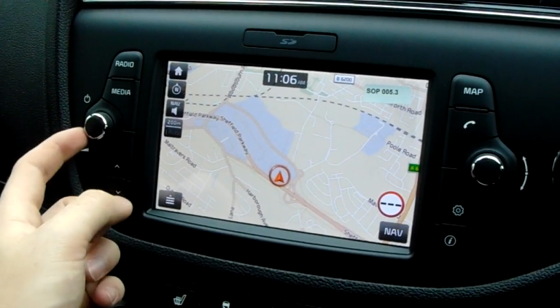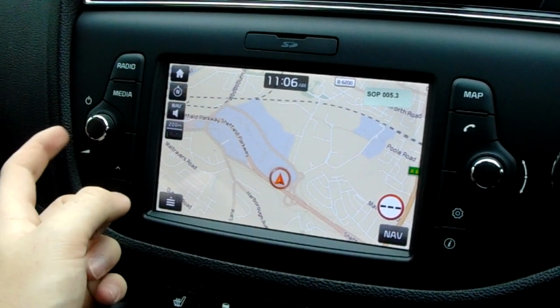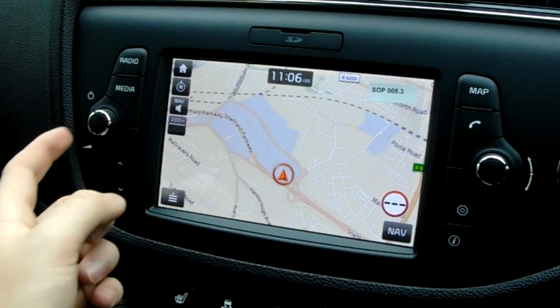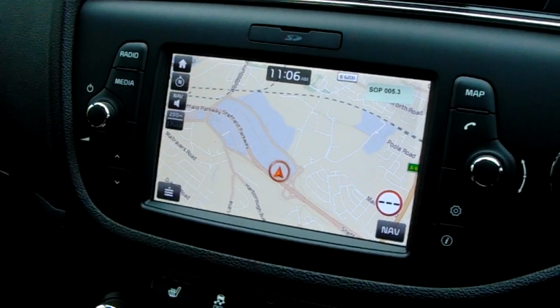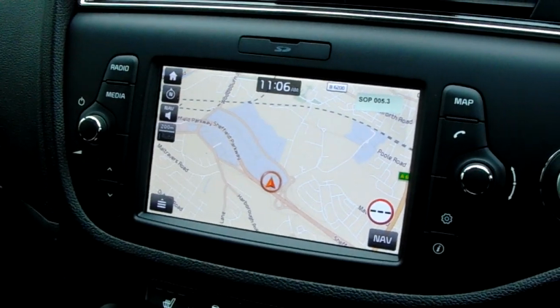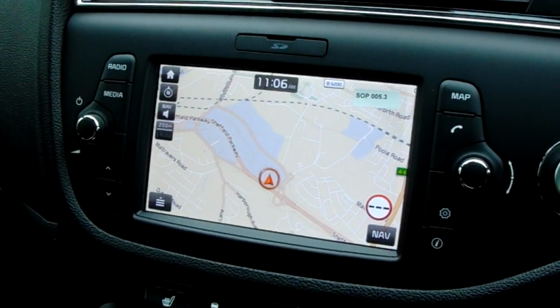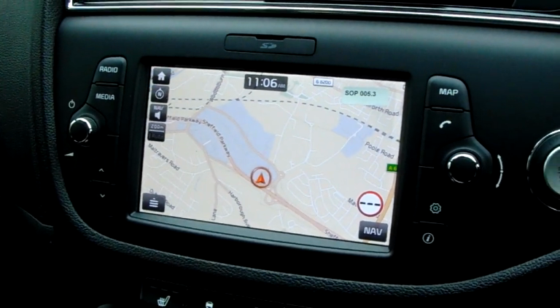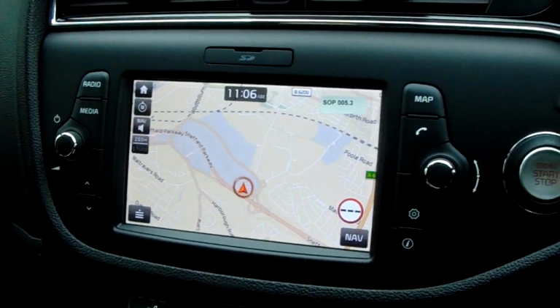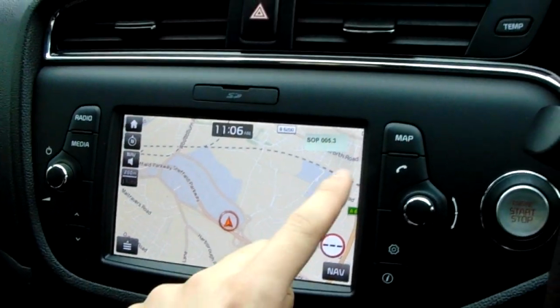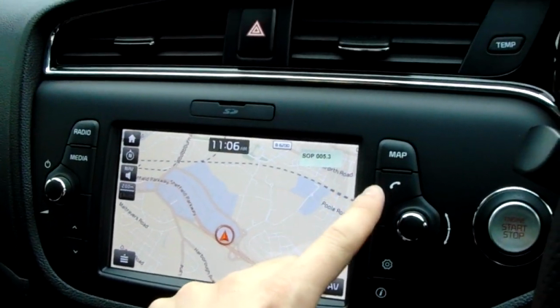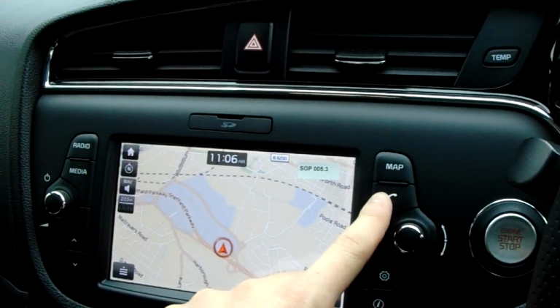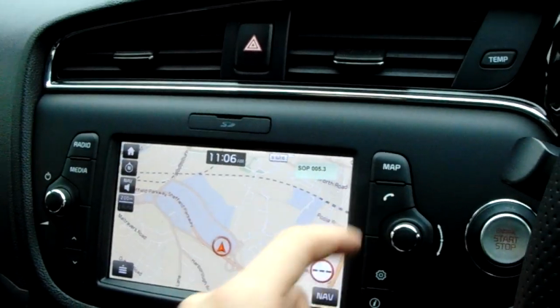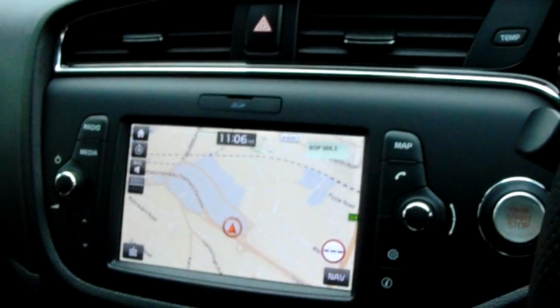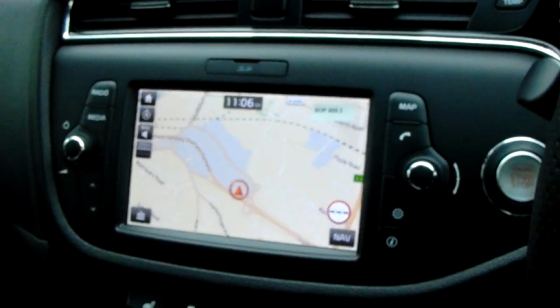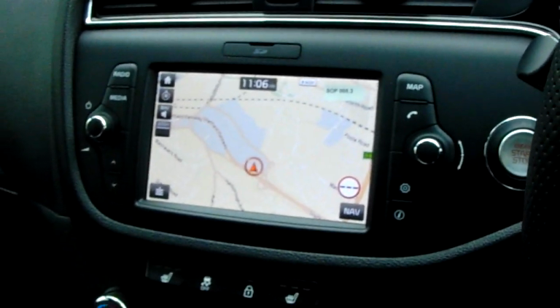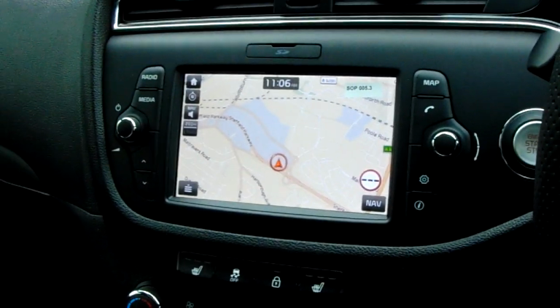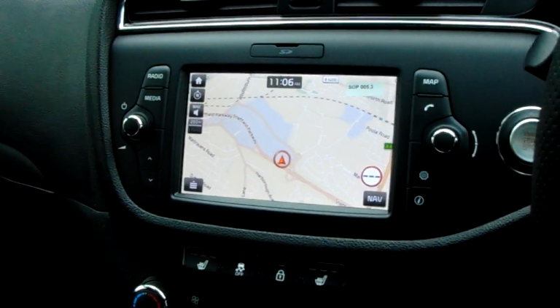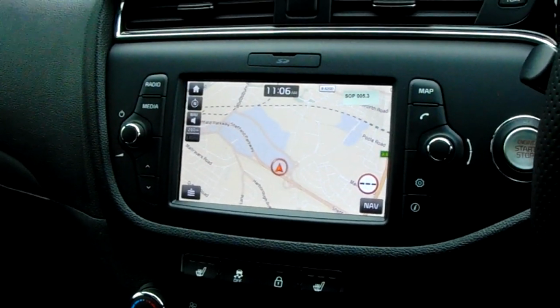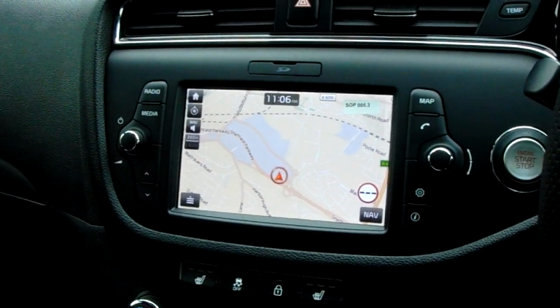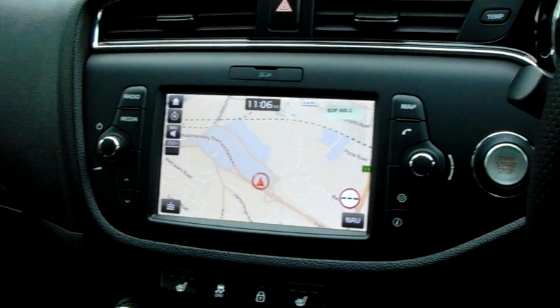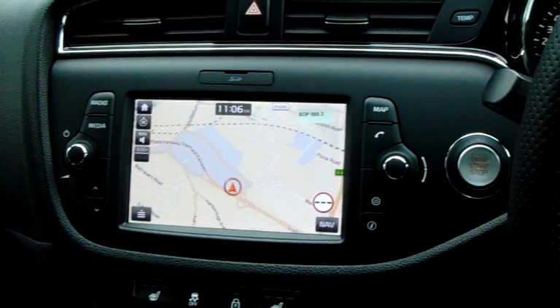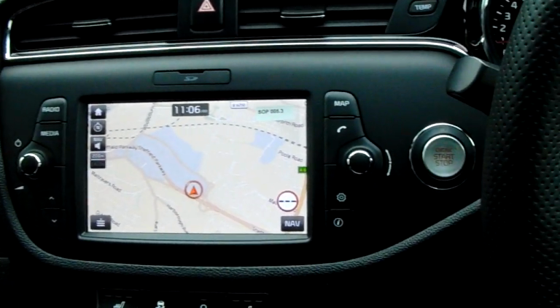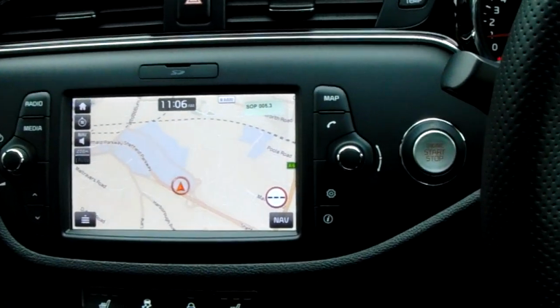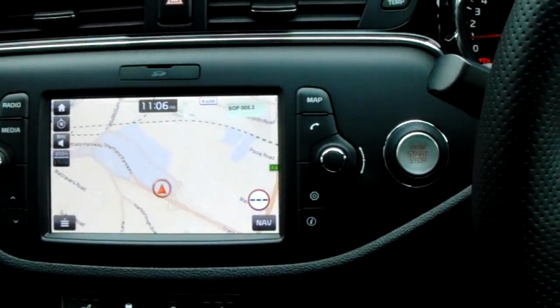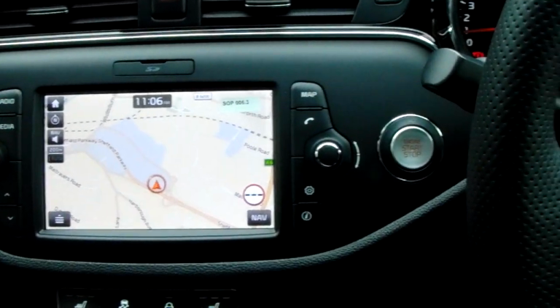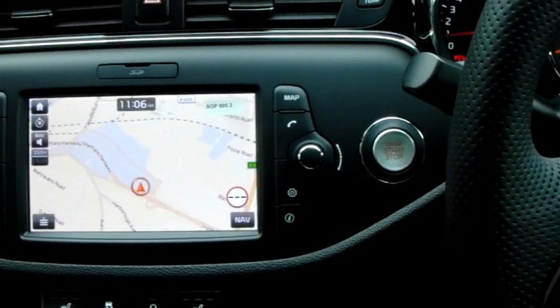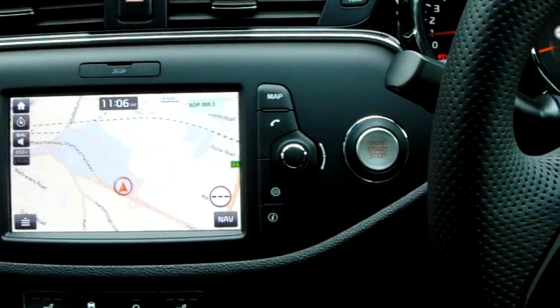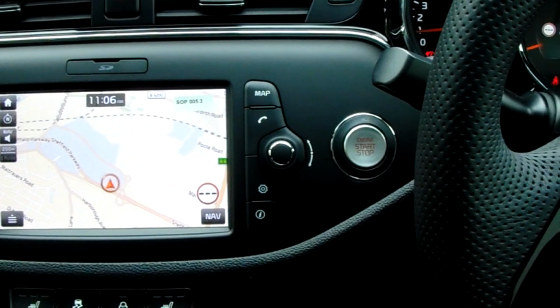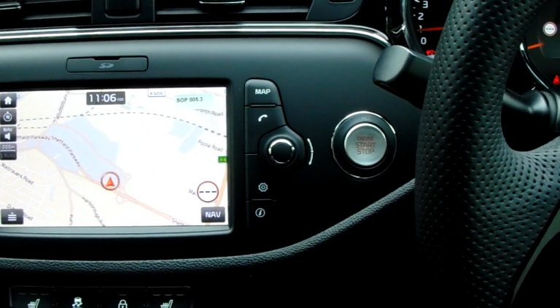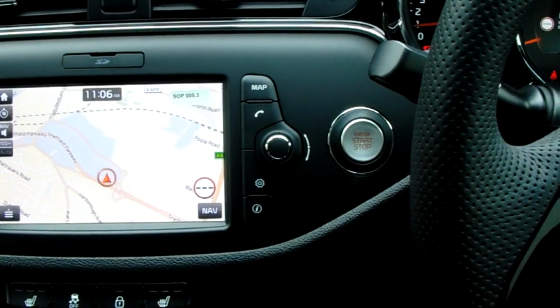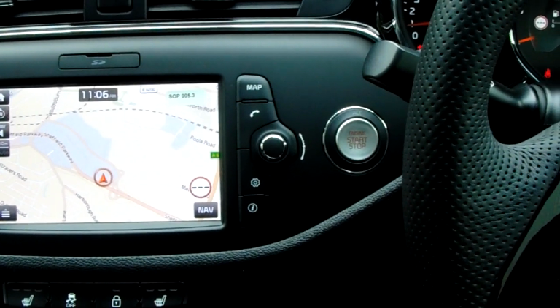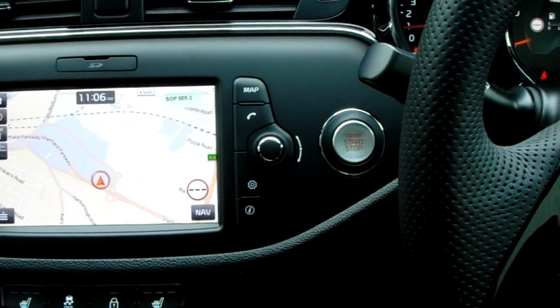You can change the volume on the radio over here. There's a phone button to pair and manage your device for Bluetooth use, and you've got a stop-start button as well.